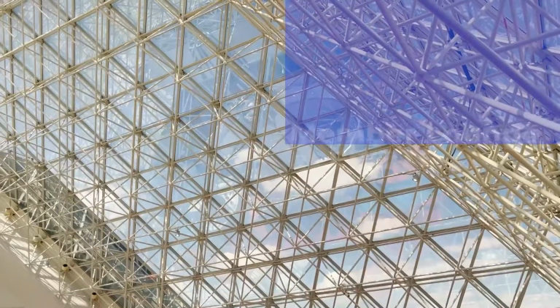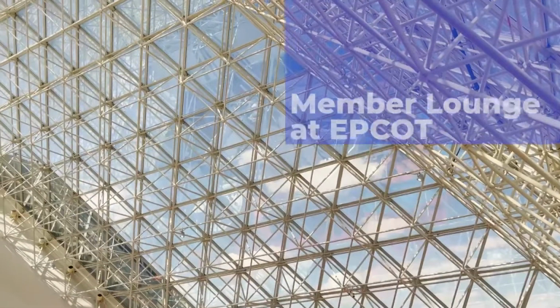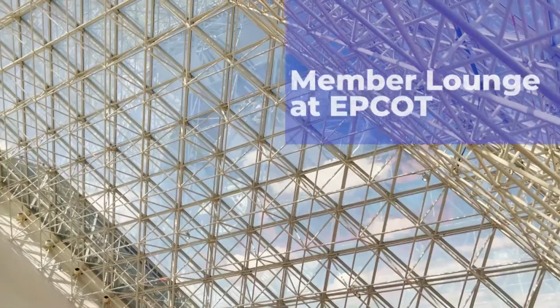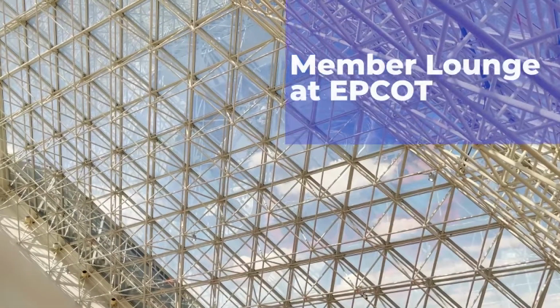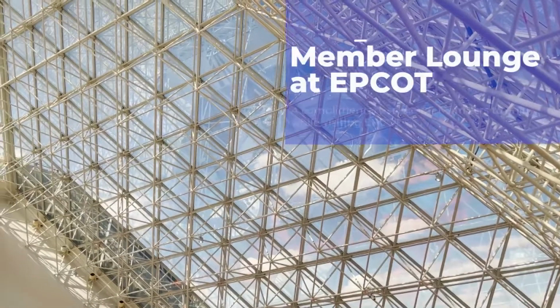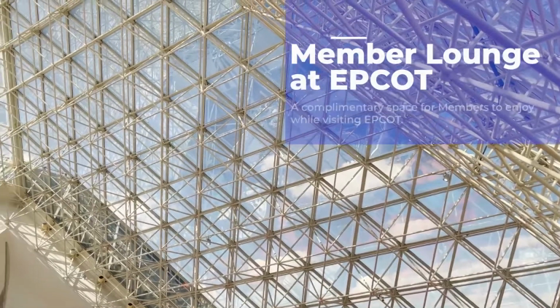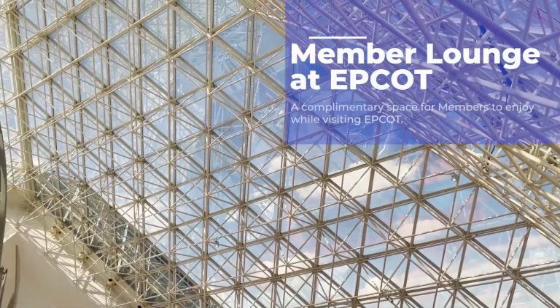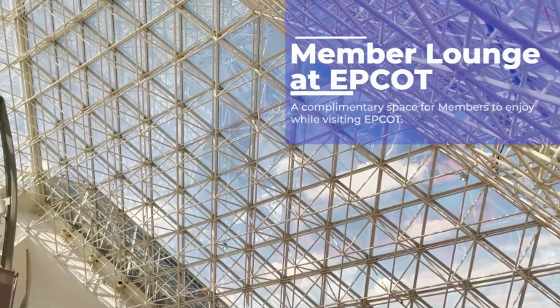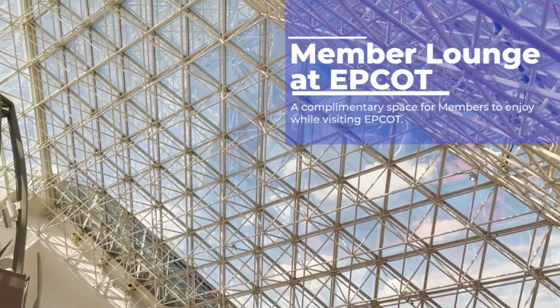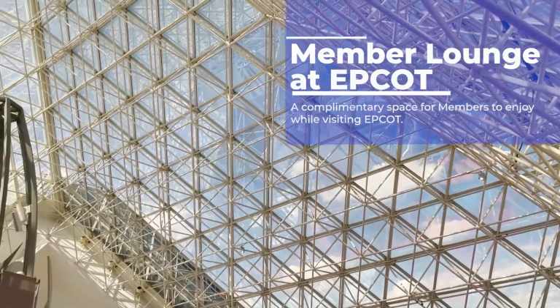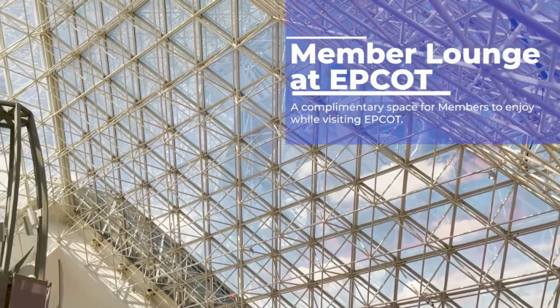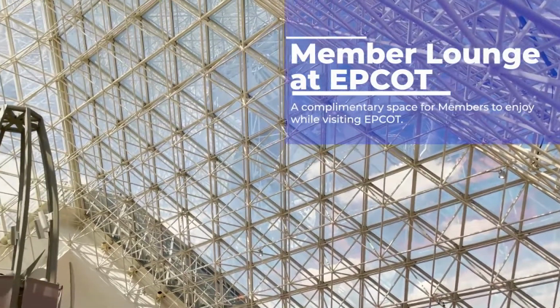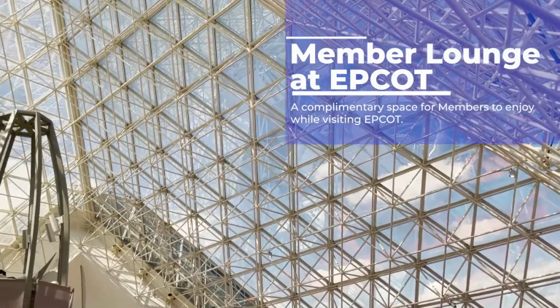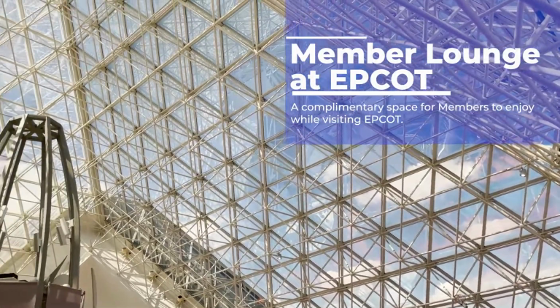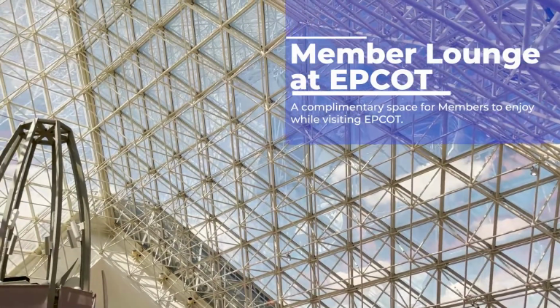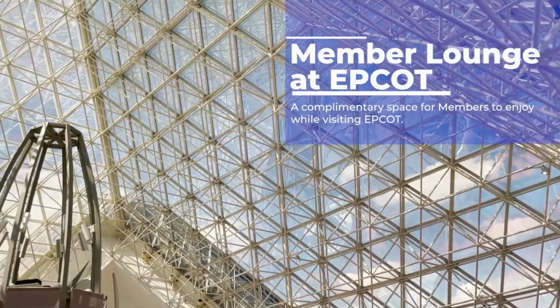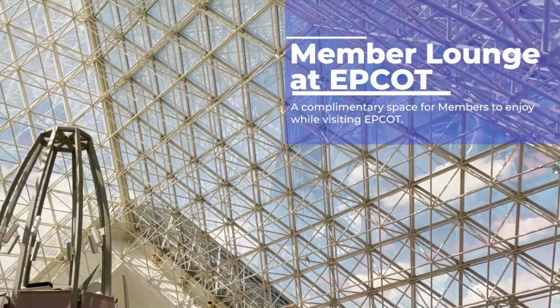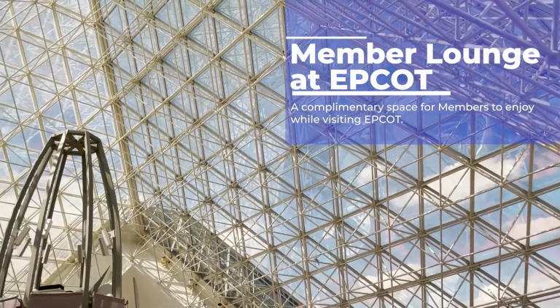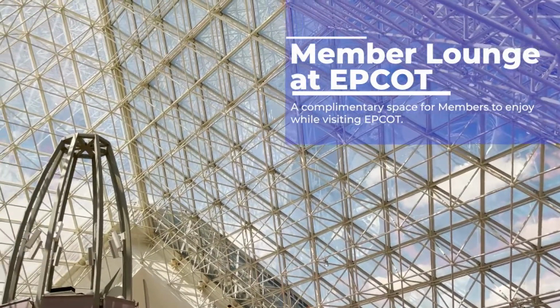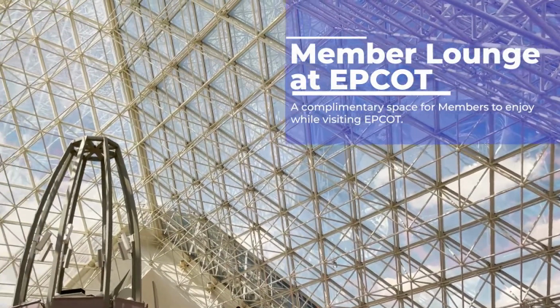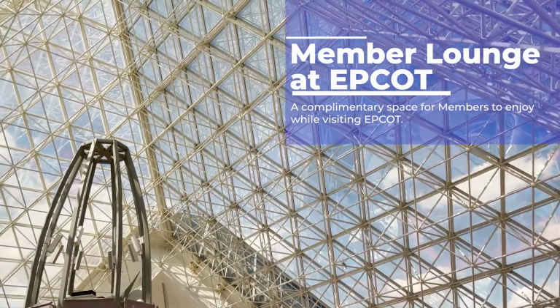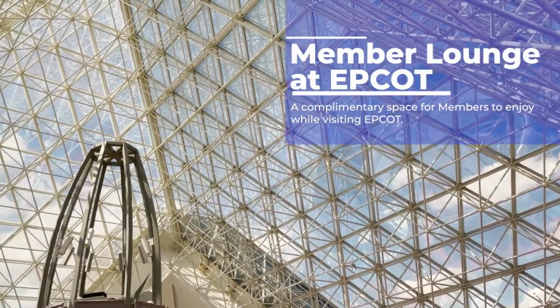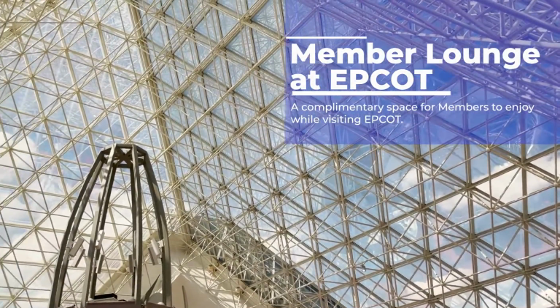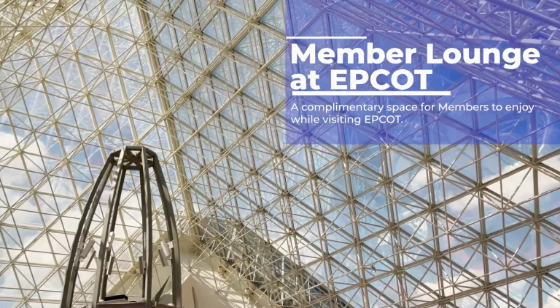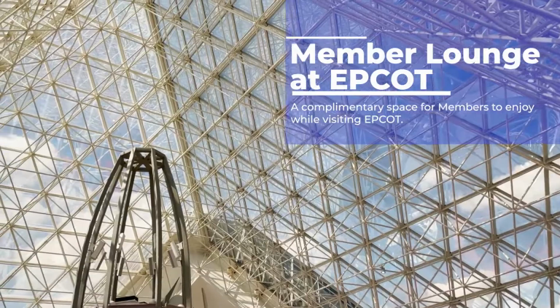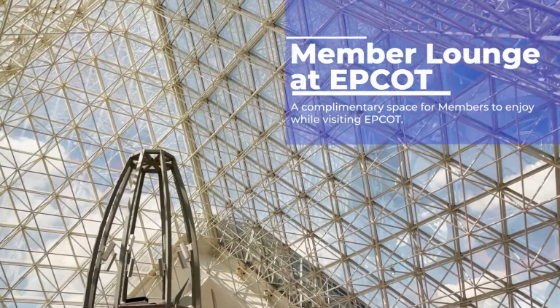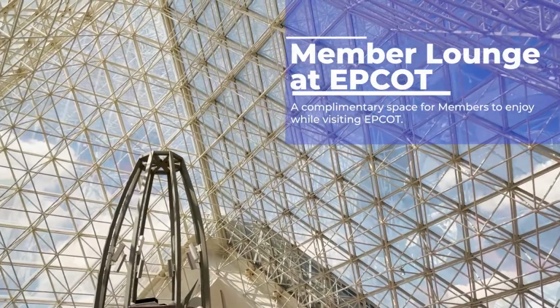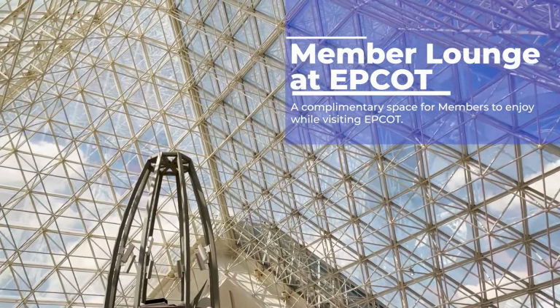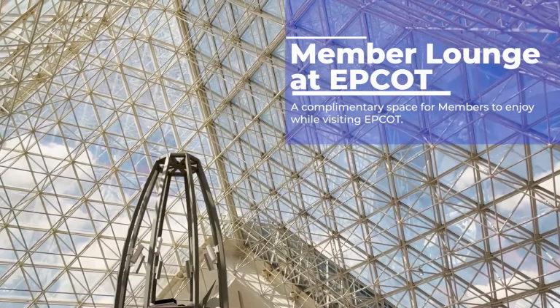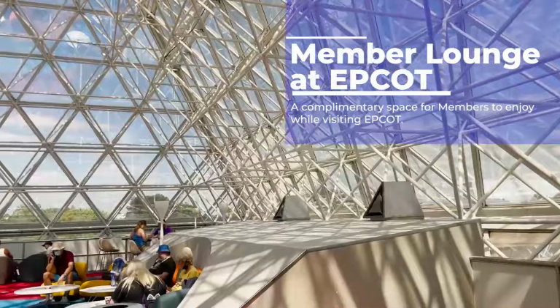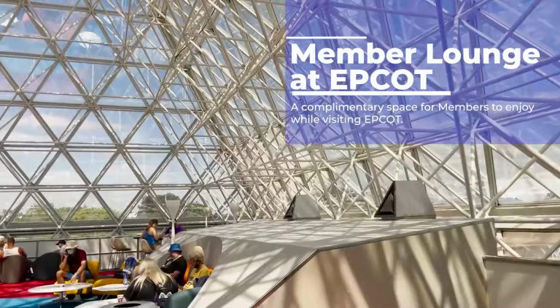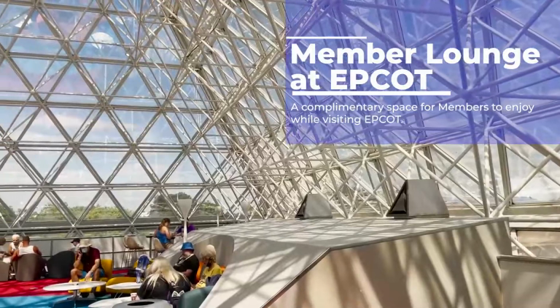When you become a Disney Vacation Club member, just one of the benefits is this member lounge.